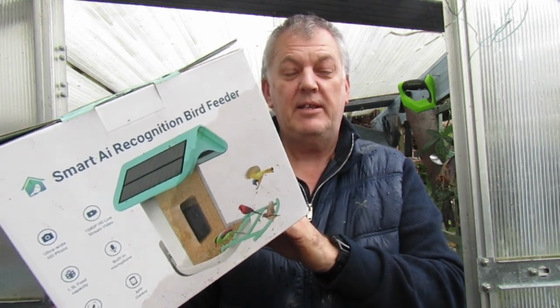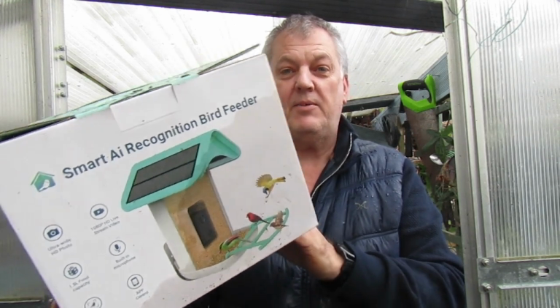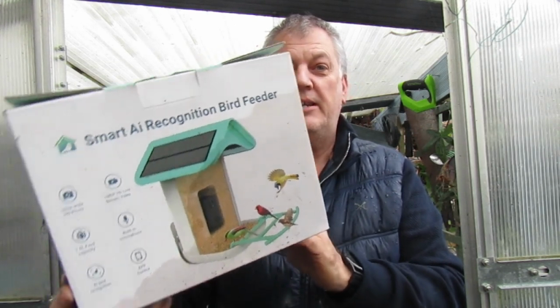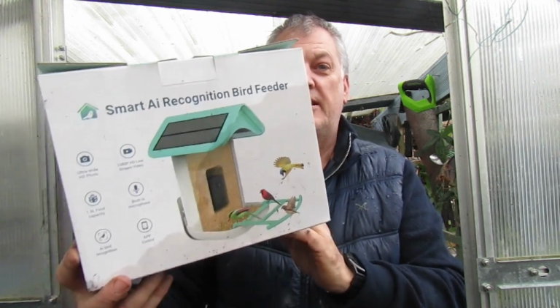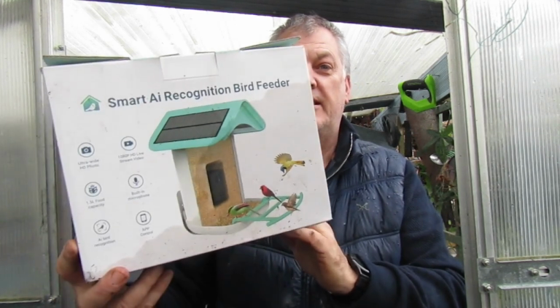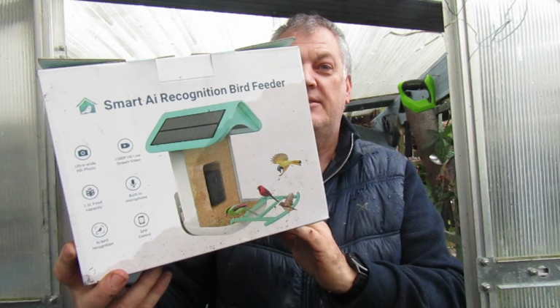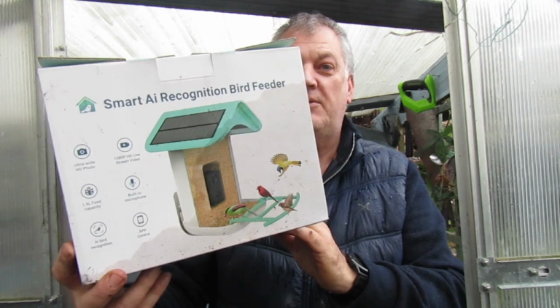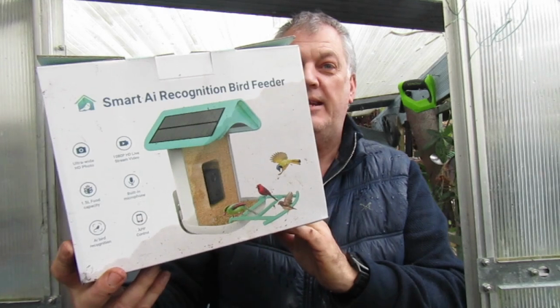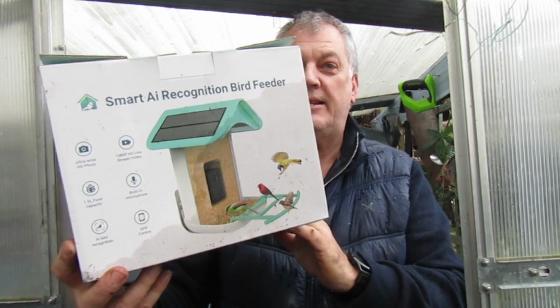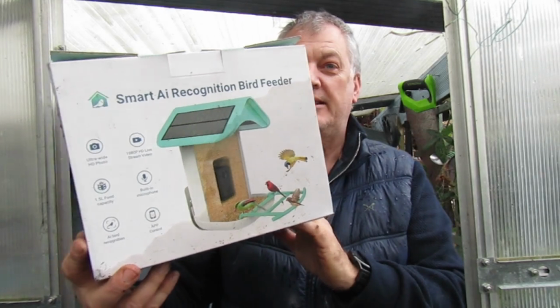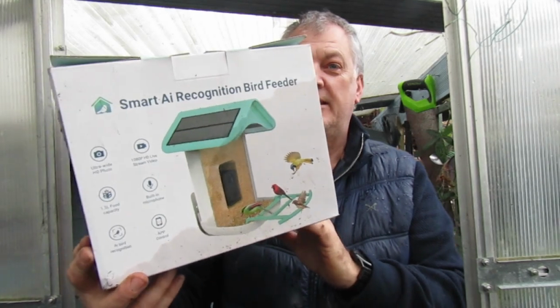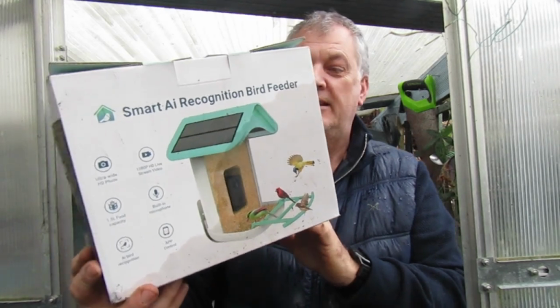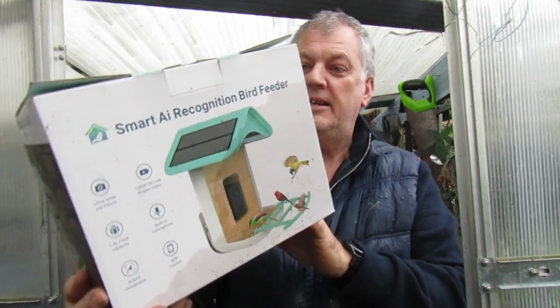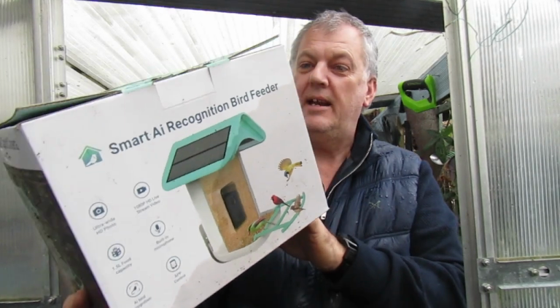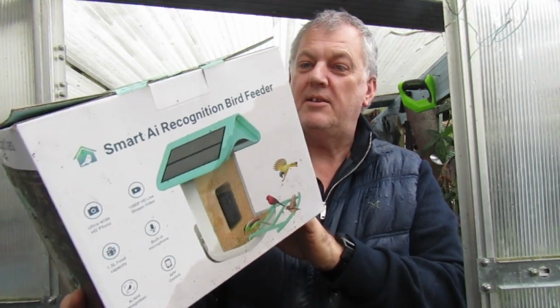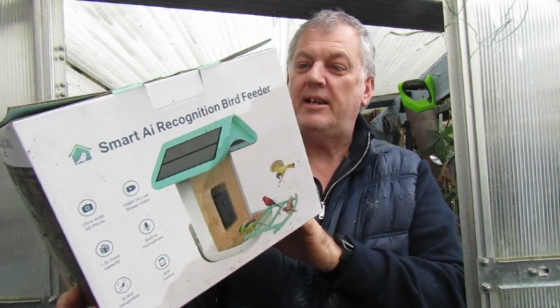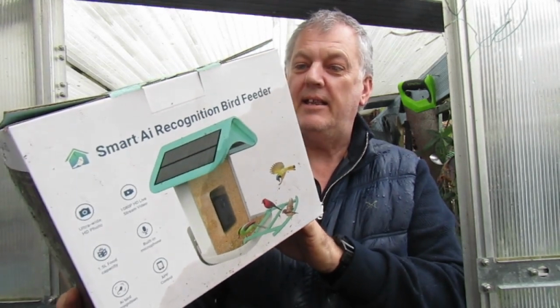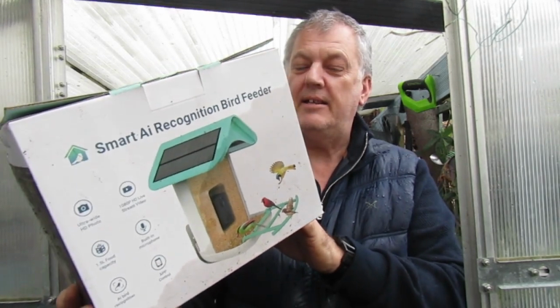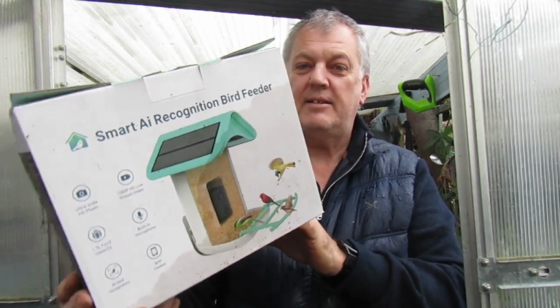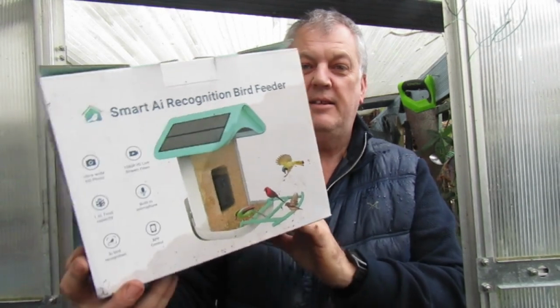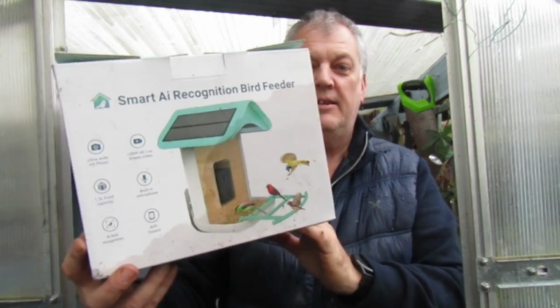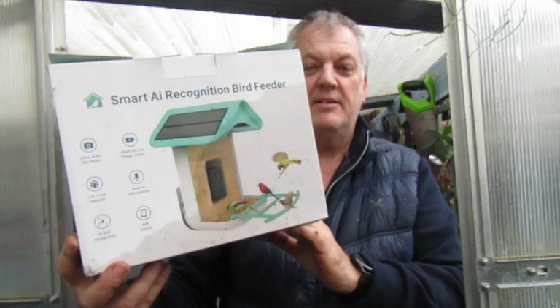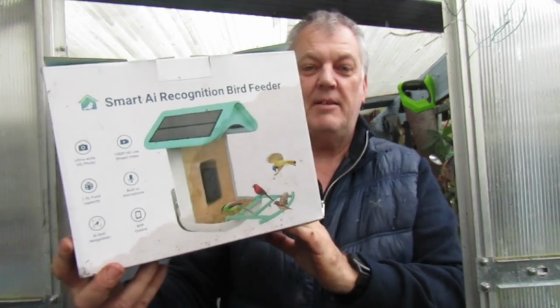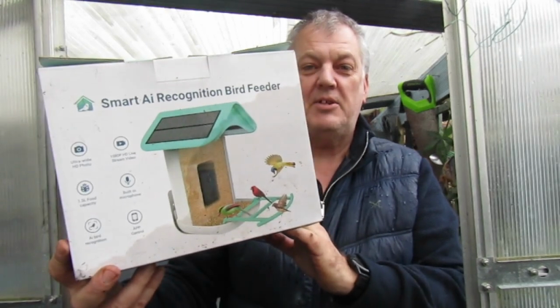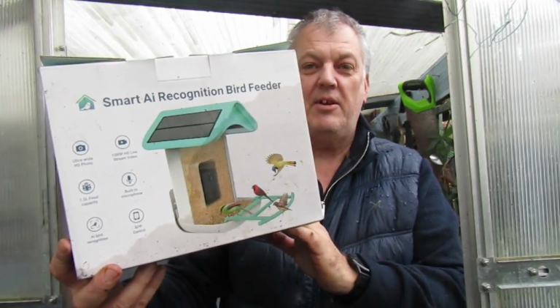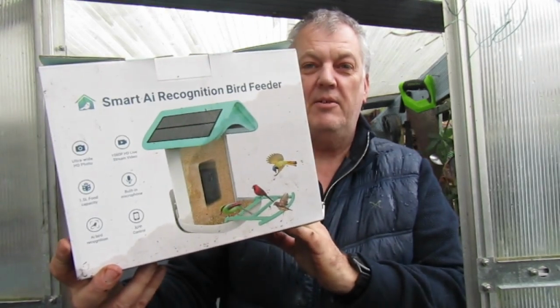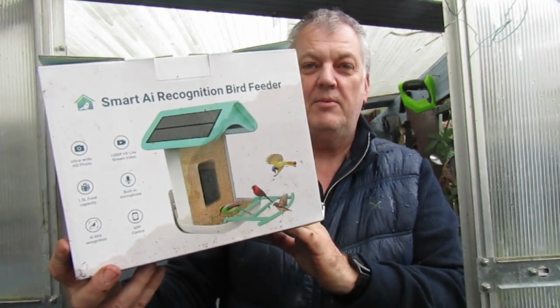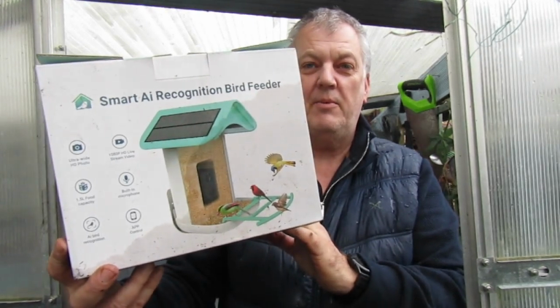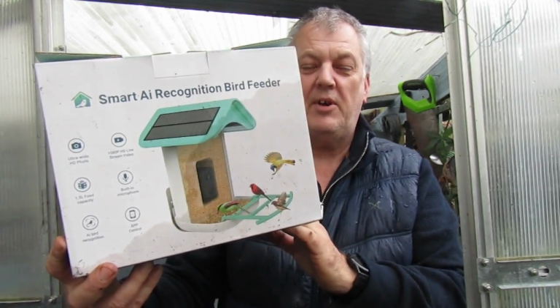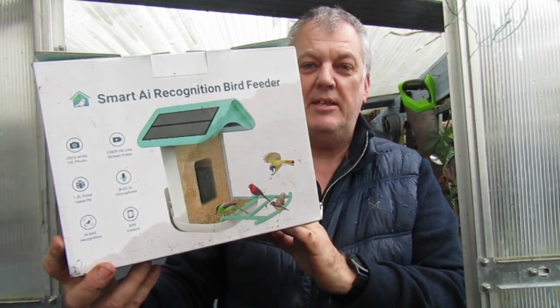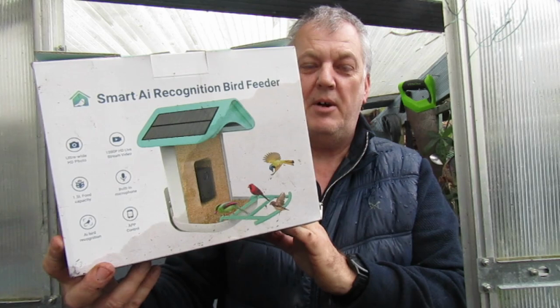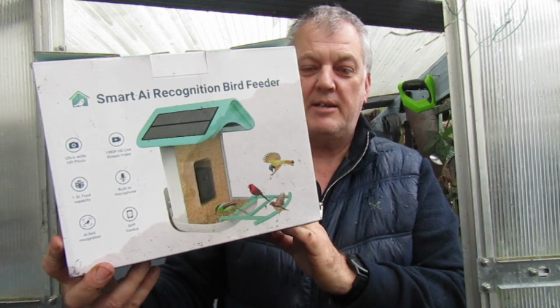So that's quite interesting, I'm quite looking forward to looking at this. Let me show you what we've got in the box.